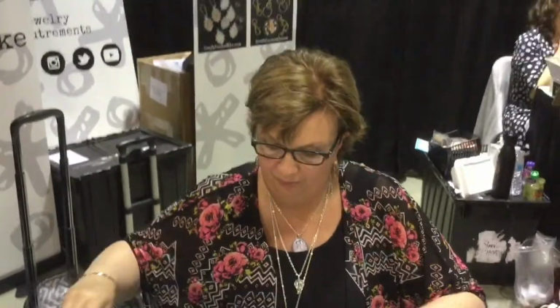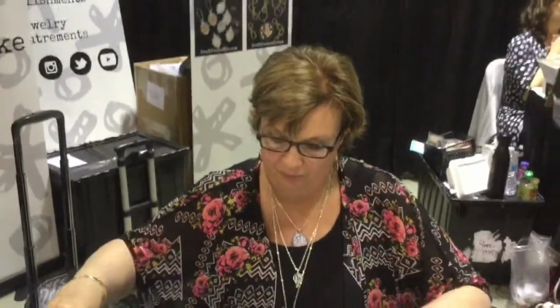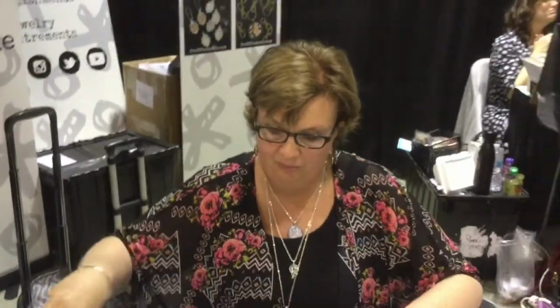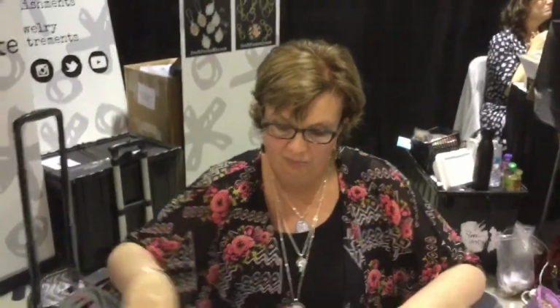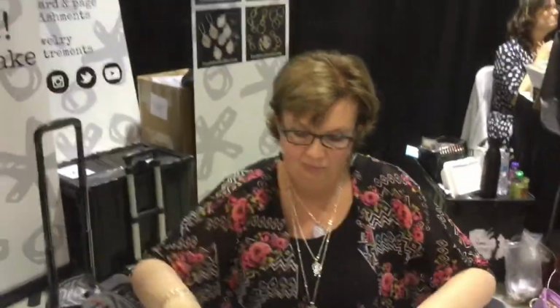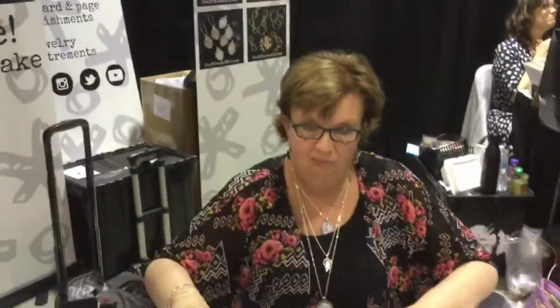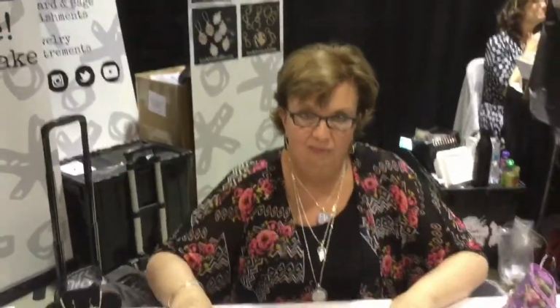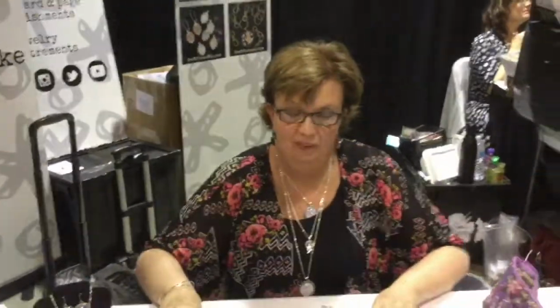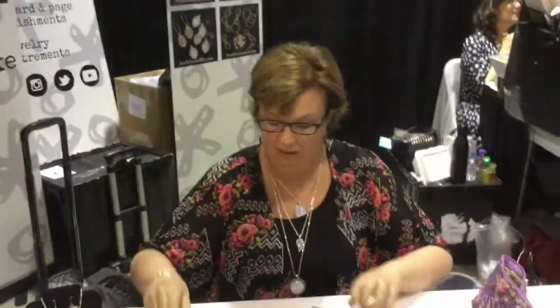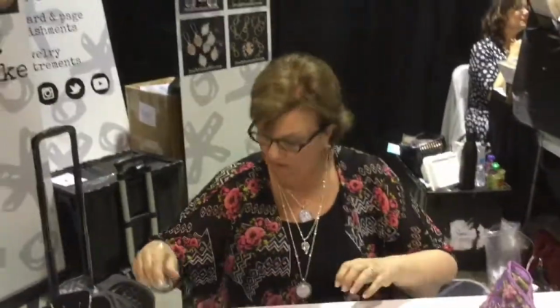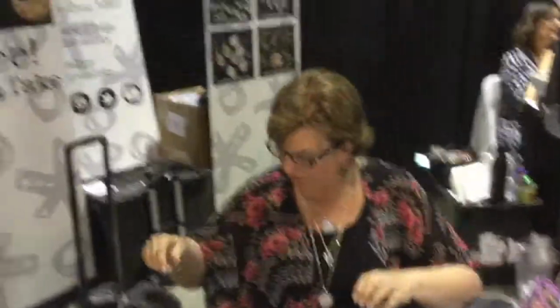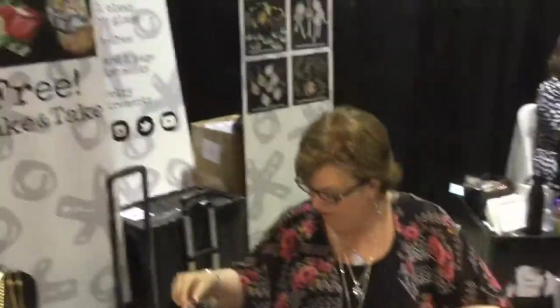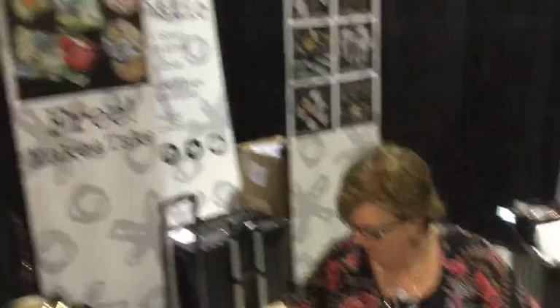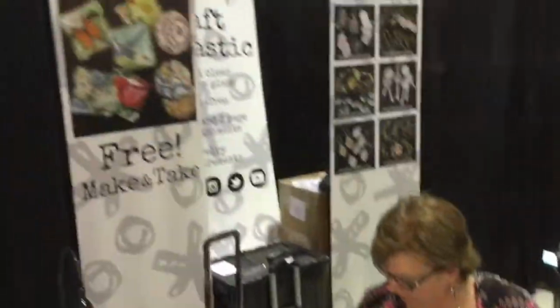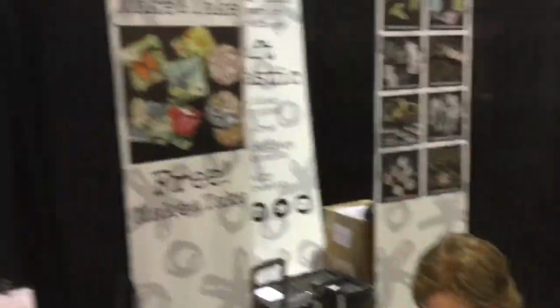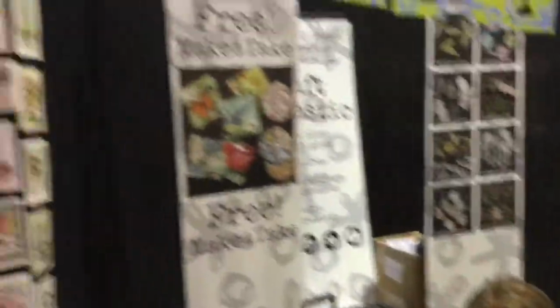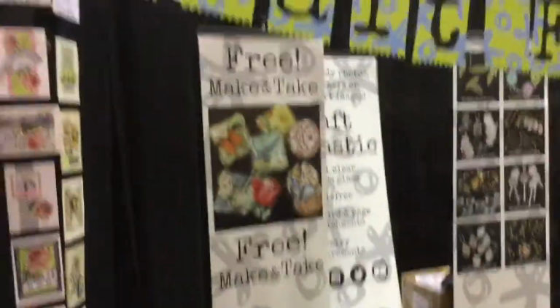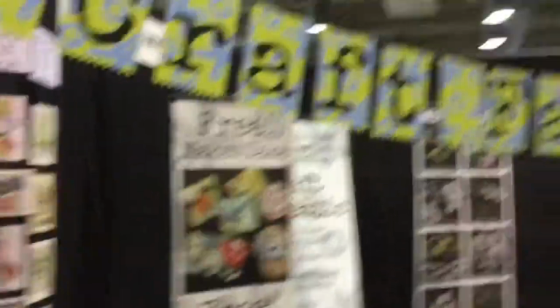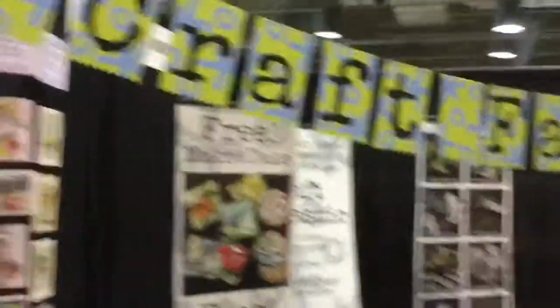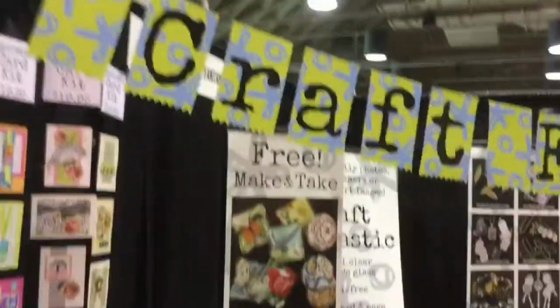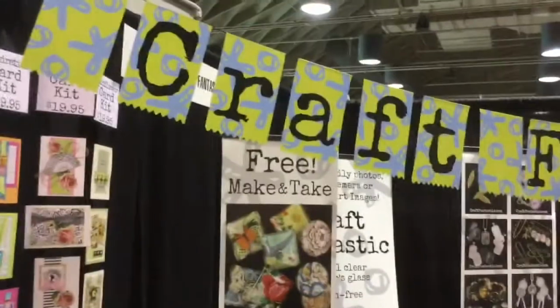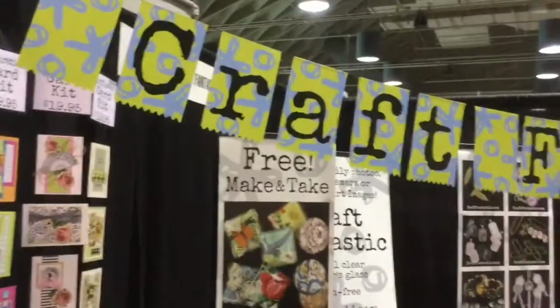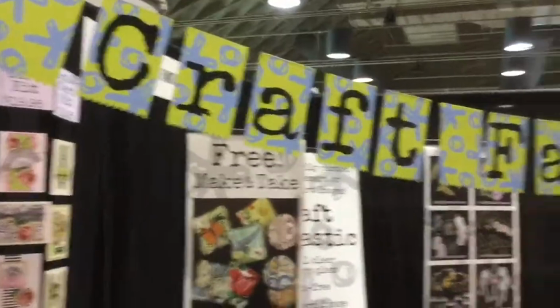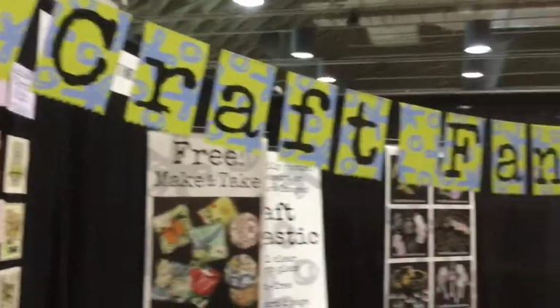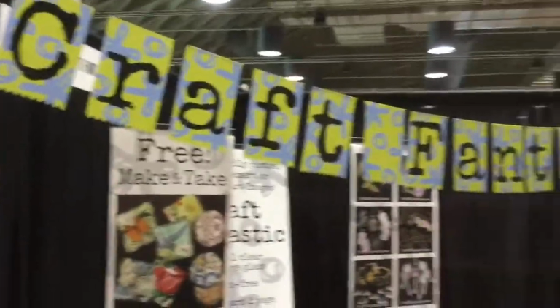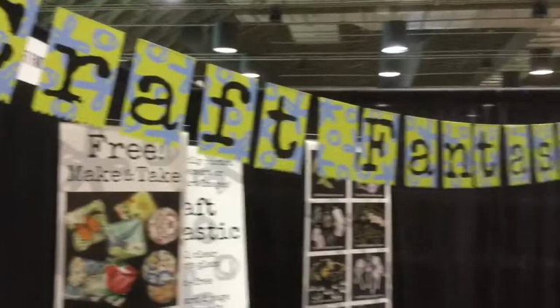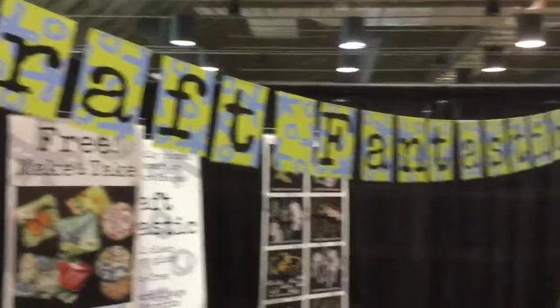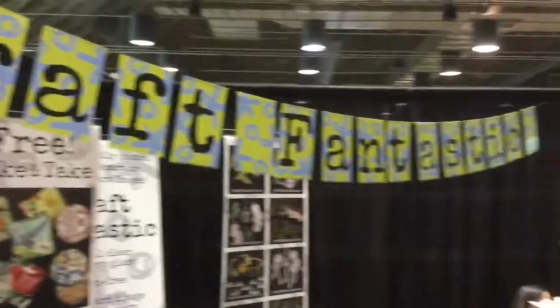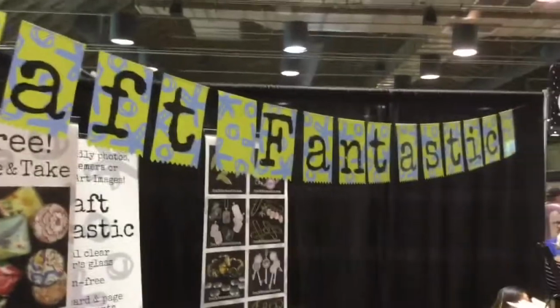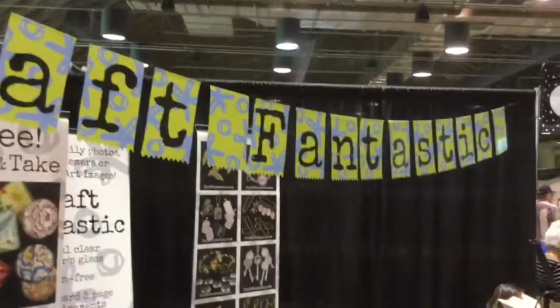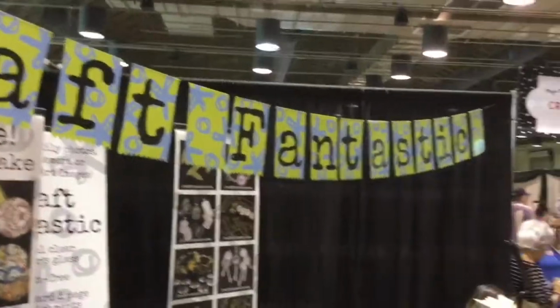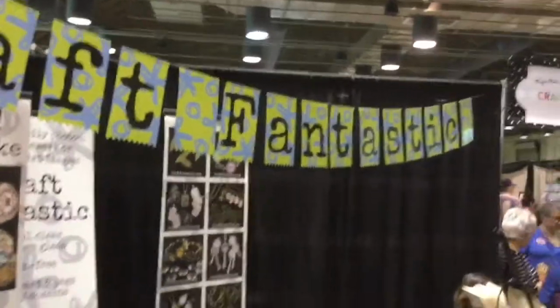Hey ladies, this is Karen from Craft Fantastic and she's going to demo for us.